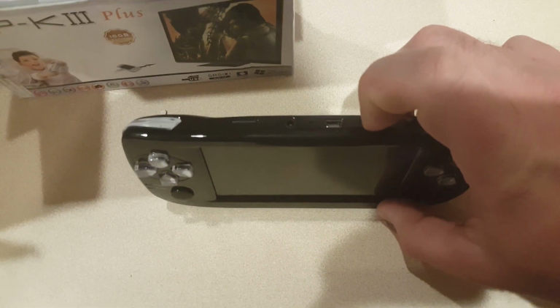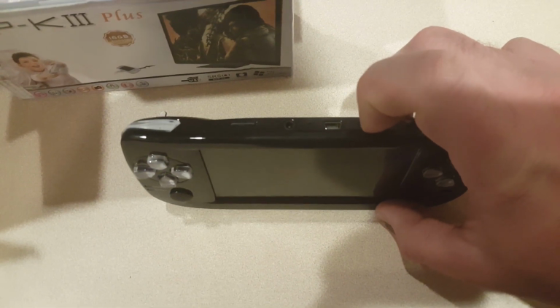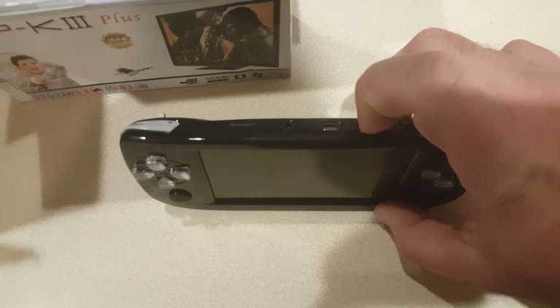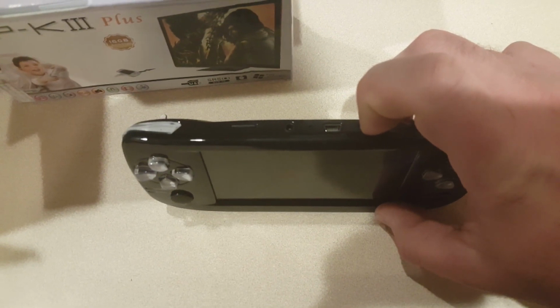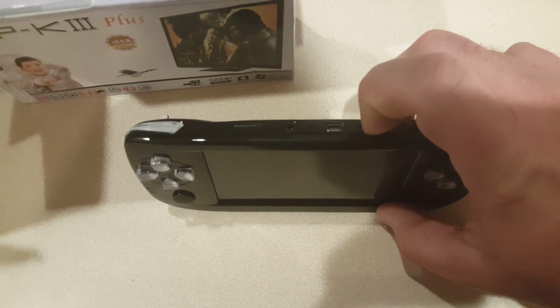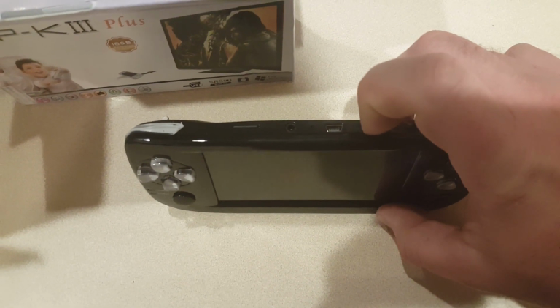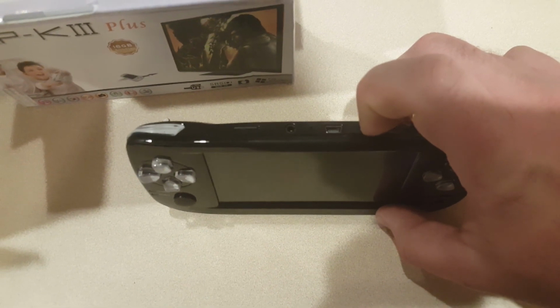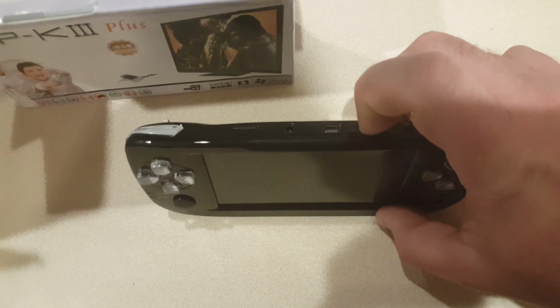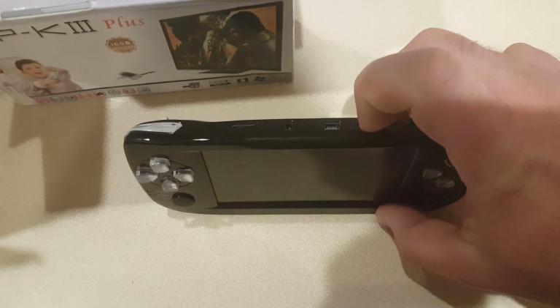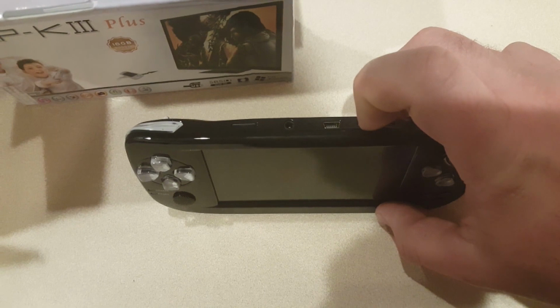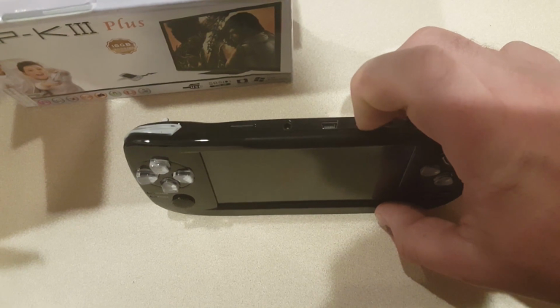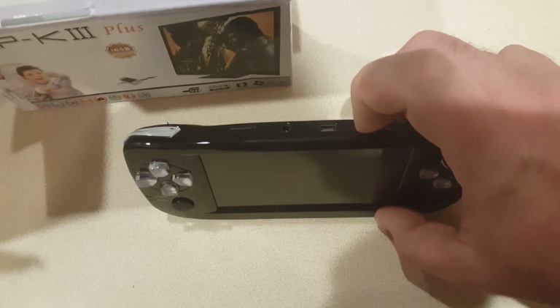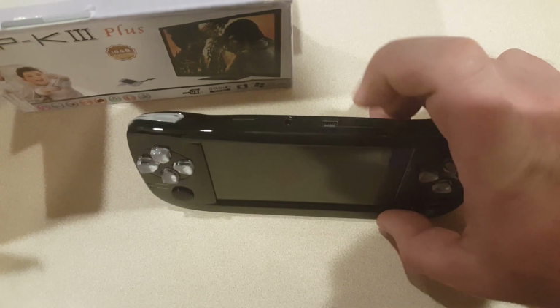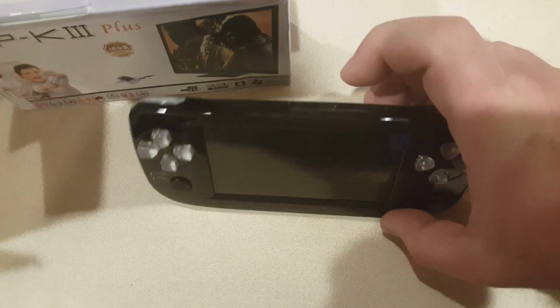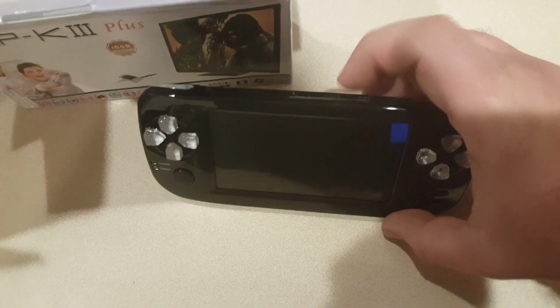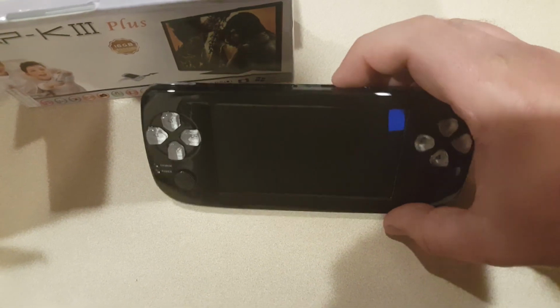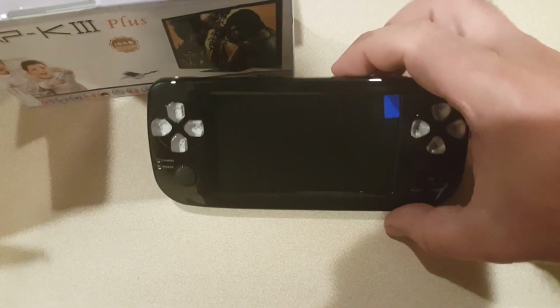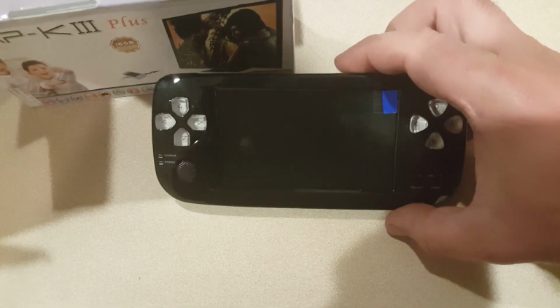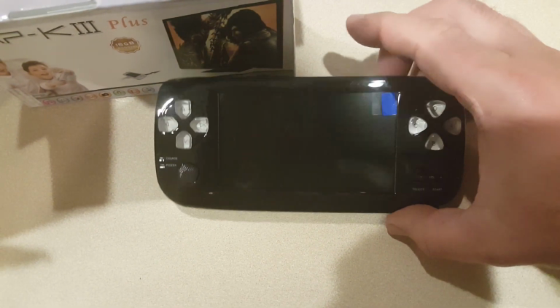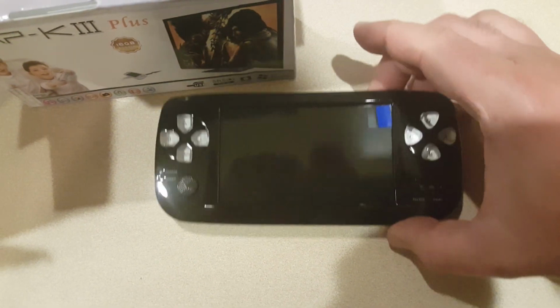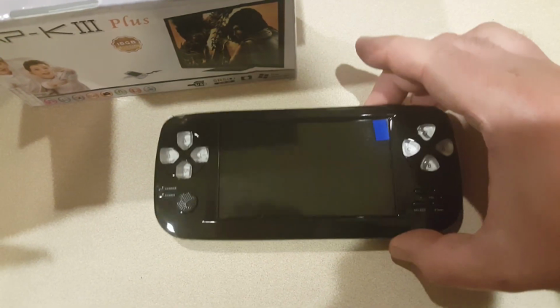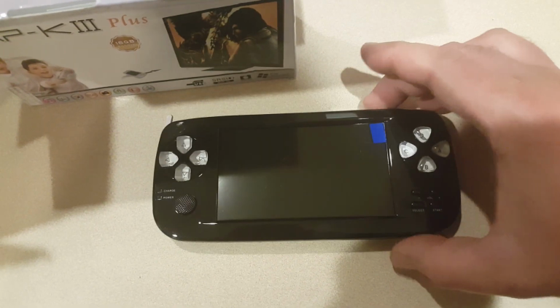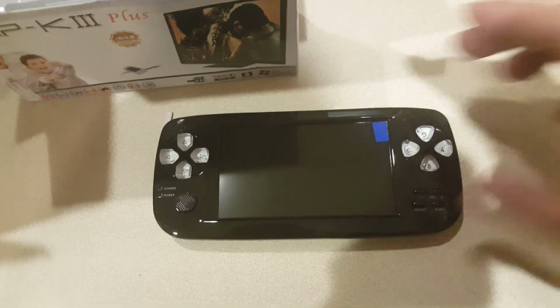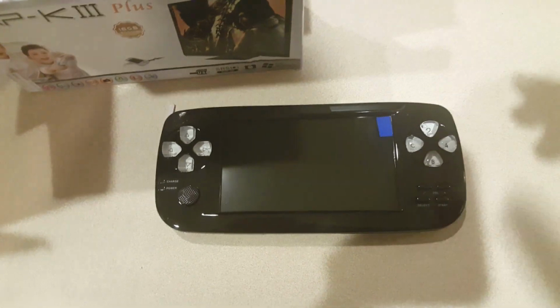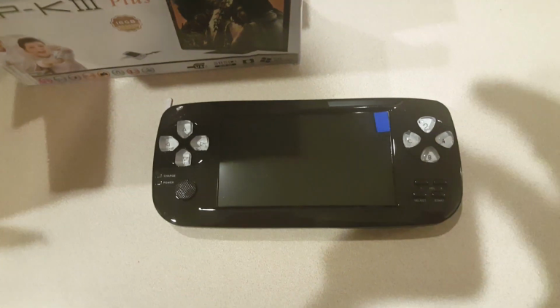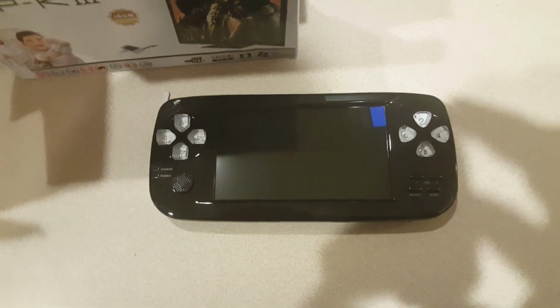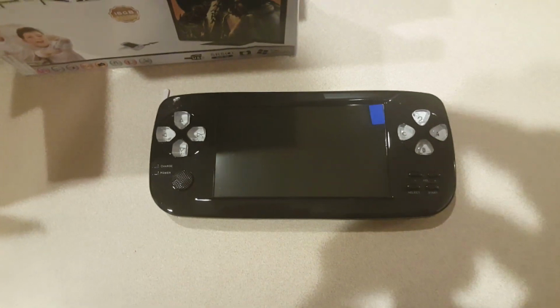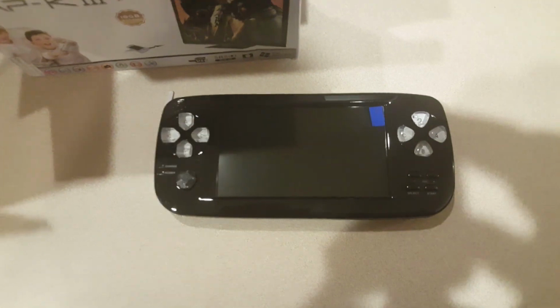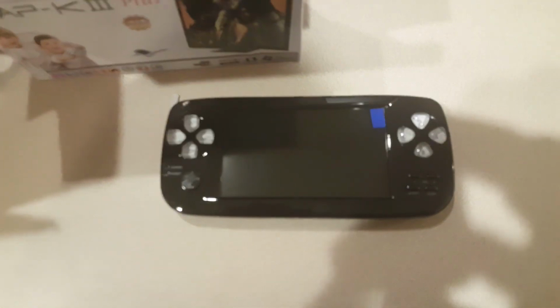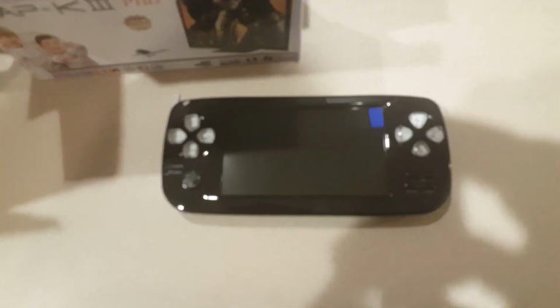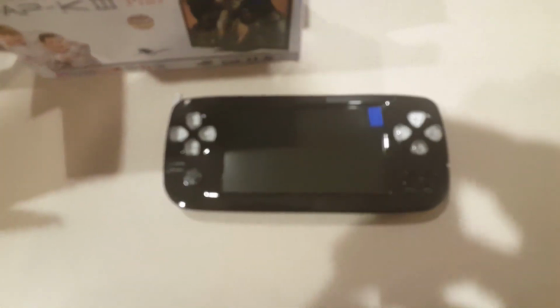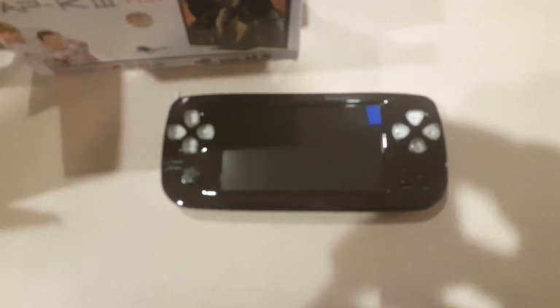The battery appears to be dead. Not to worry — I do have another battery. Give me one second and I'll be right back.